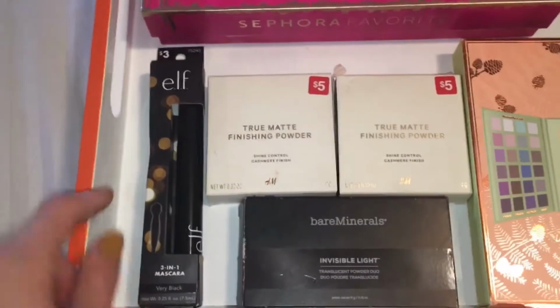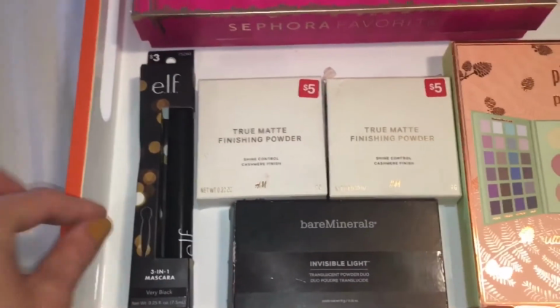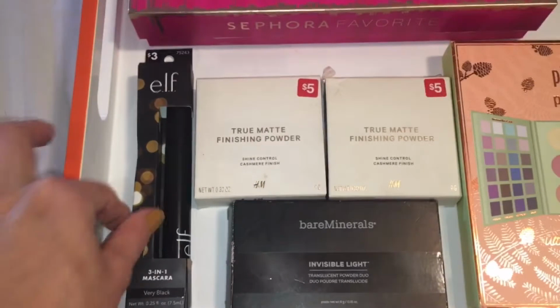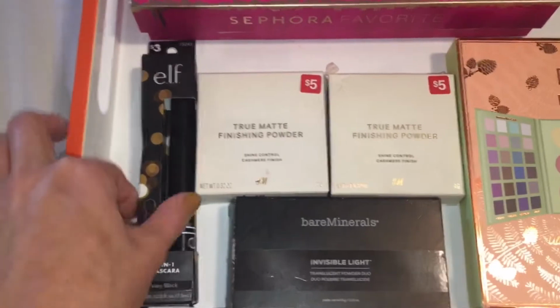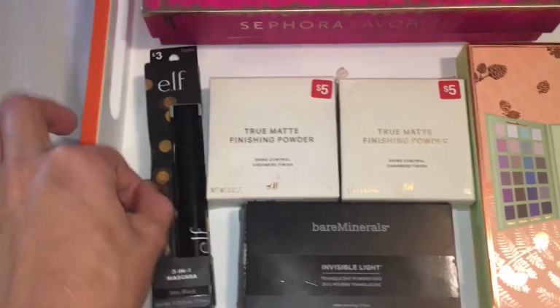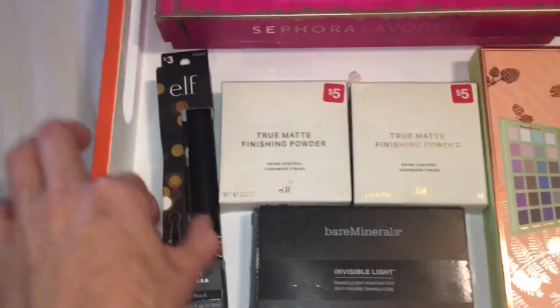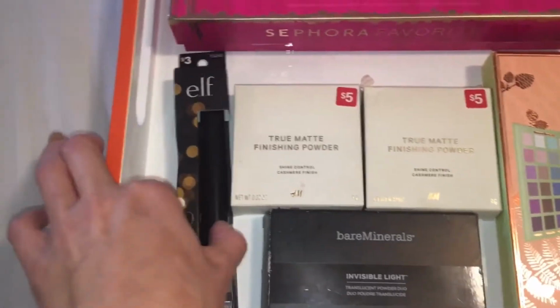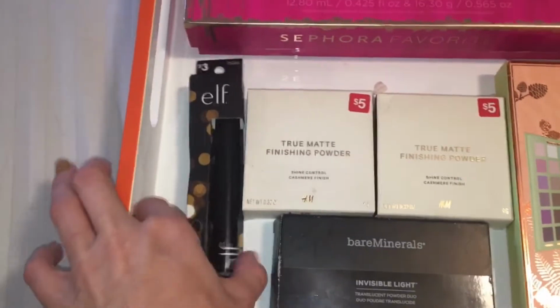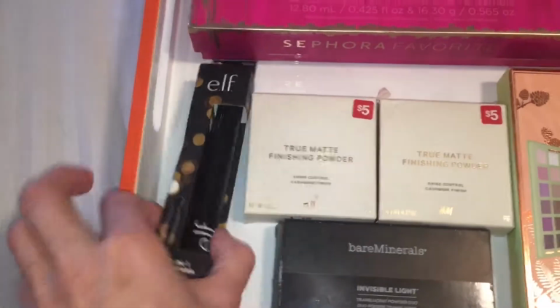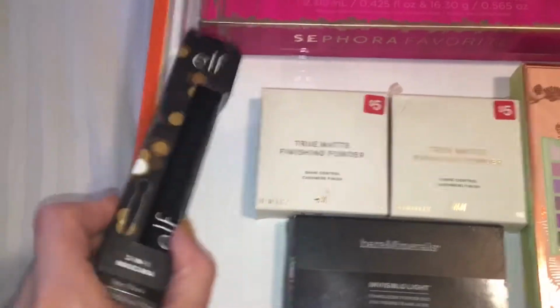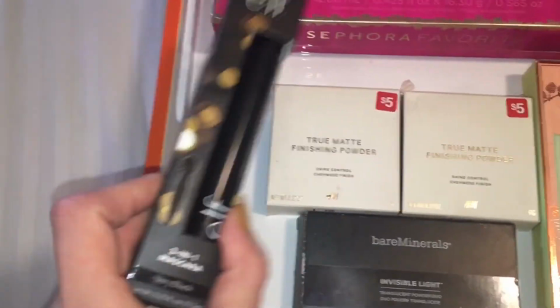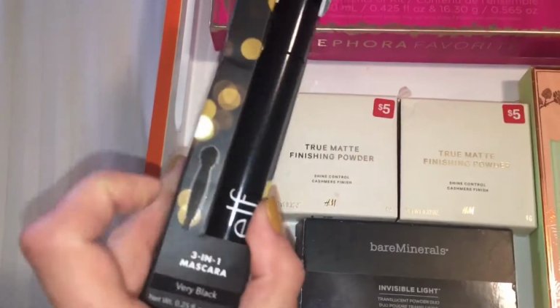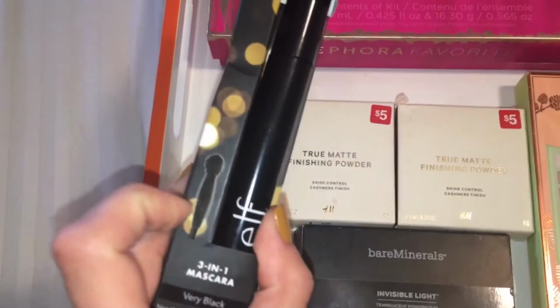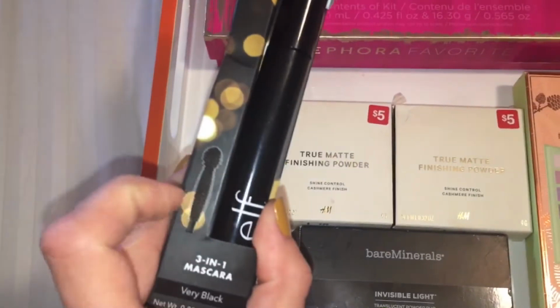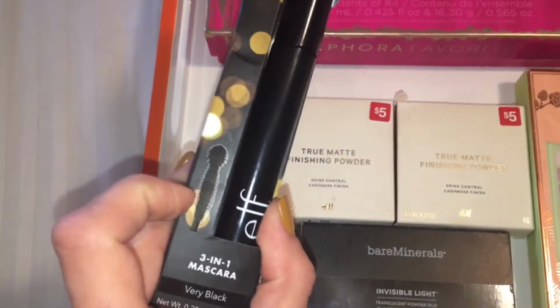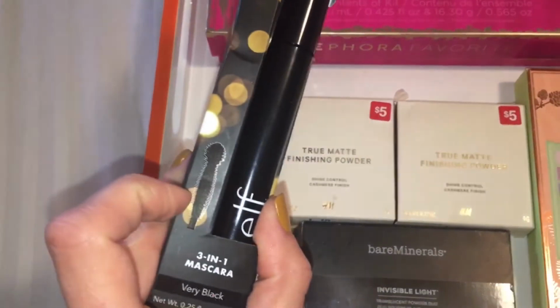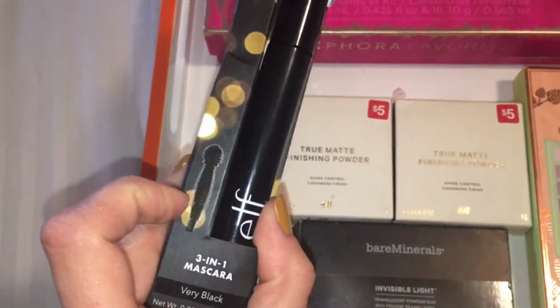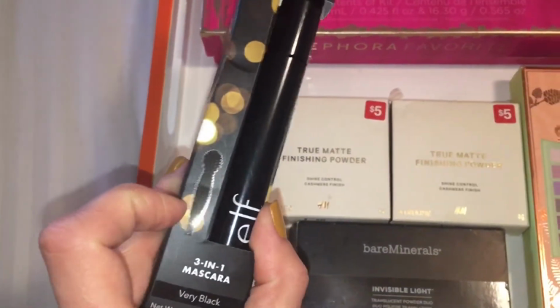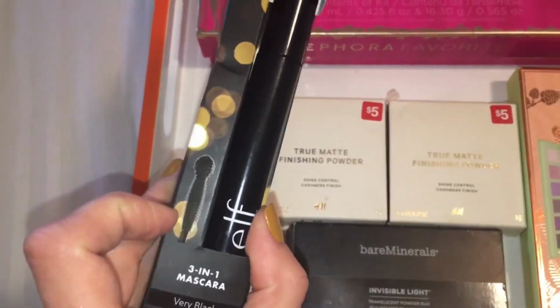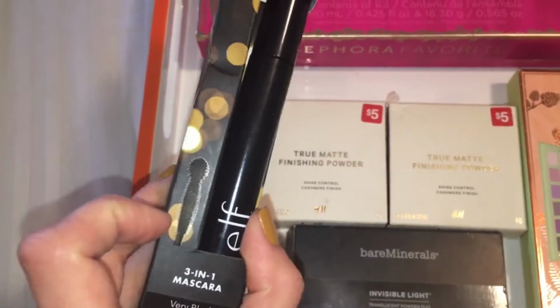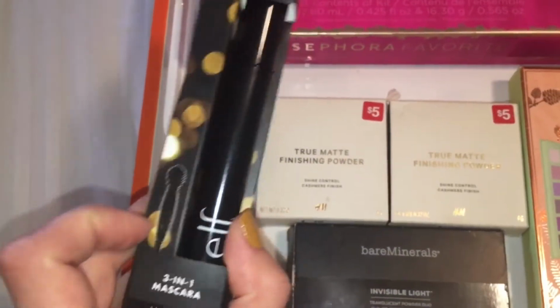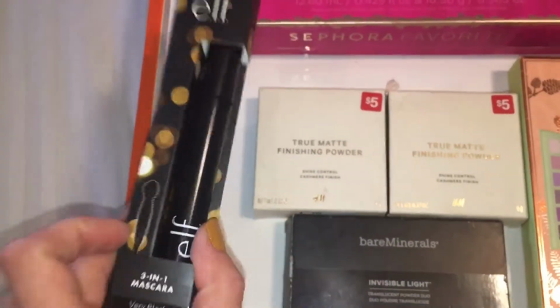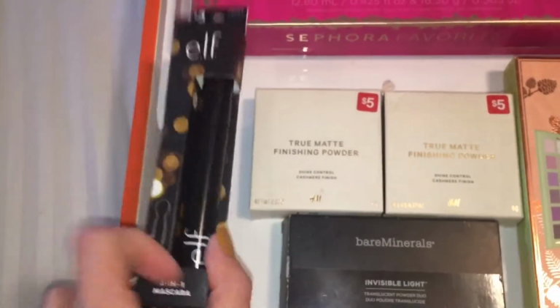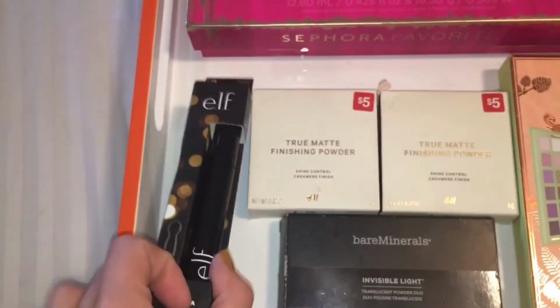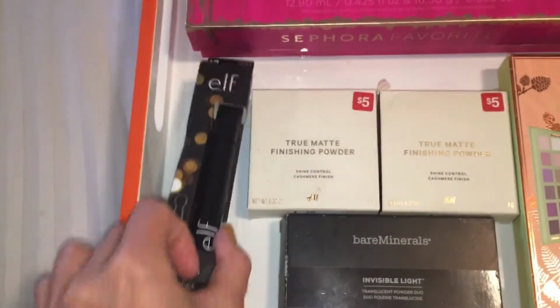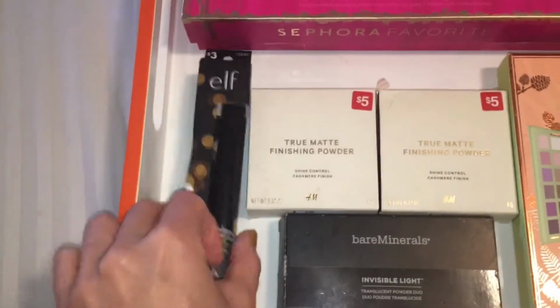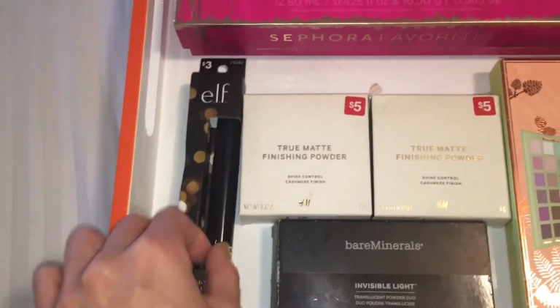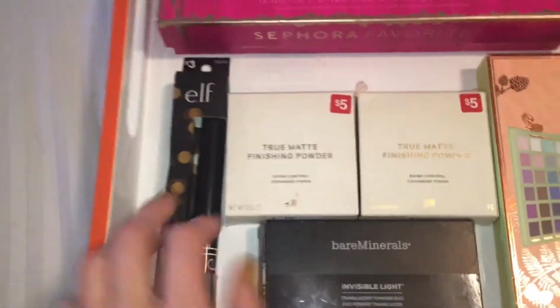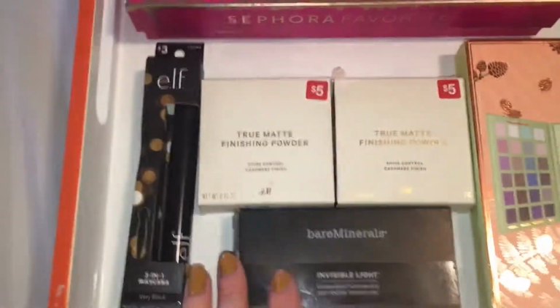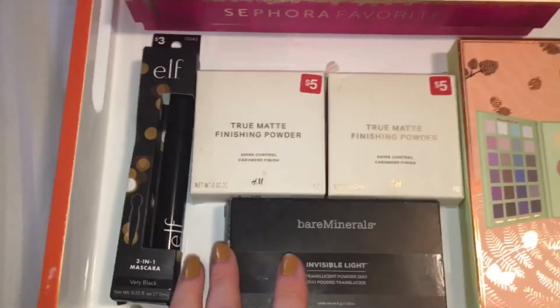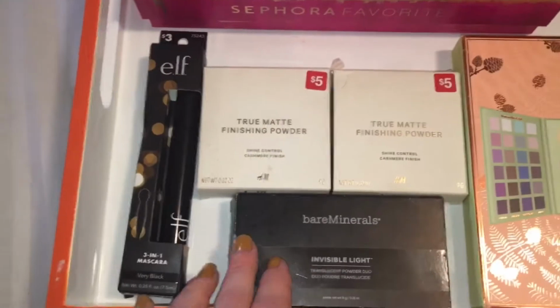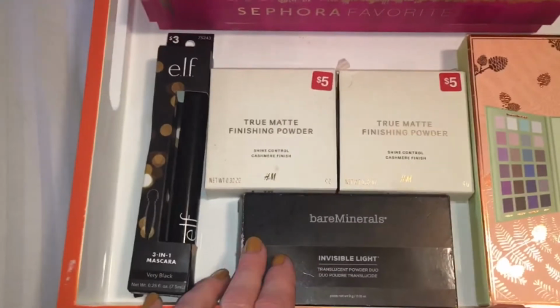Next we have the ELF three-in-one mascara, and I do have a dedicated review and try-on video for this product, so check that out if you want to see how this applies.